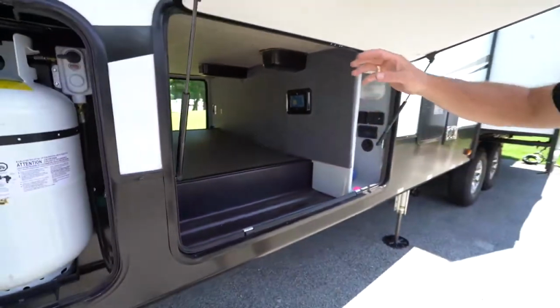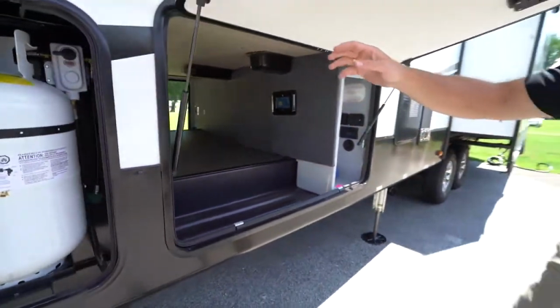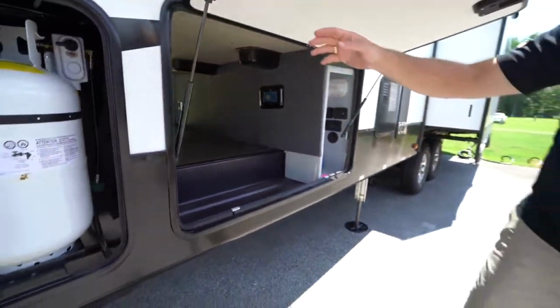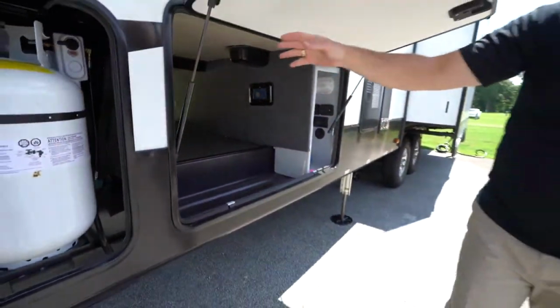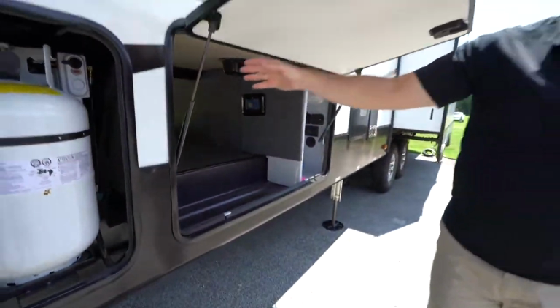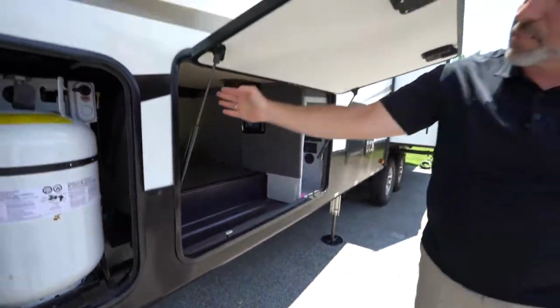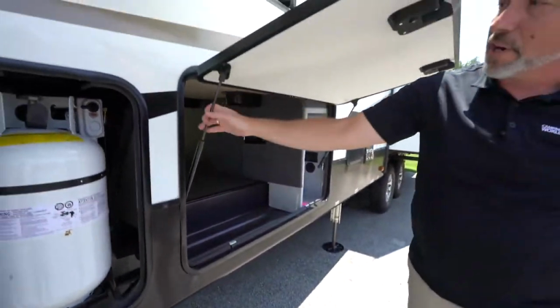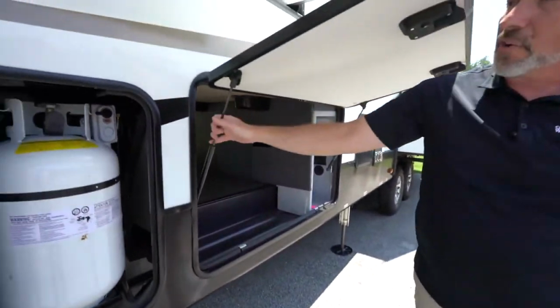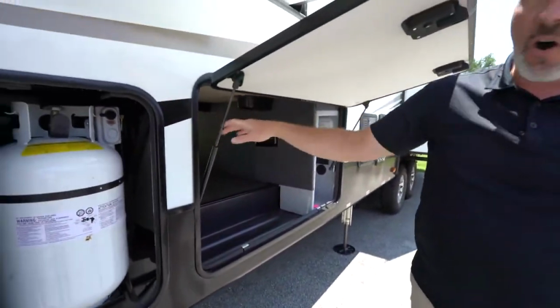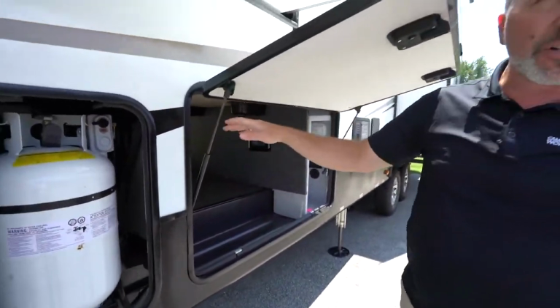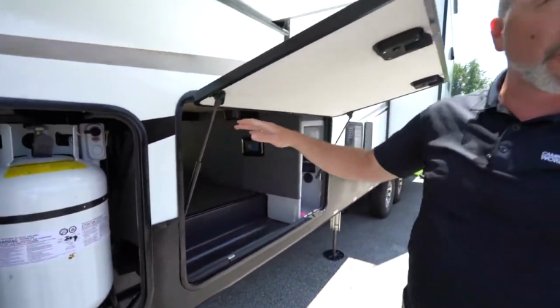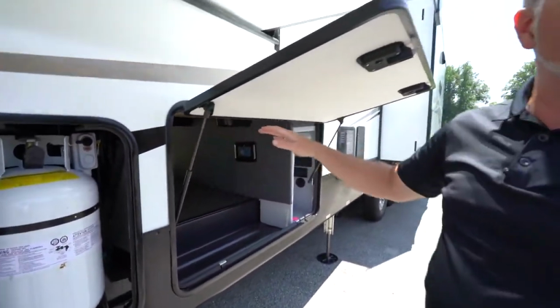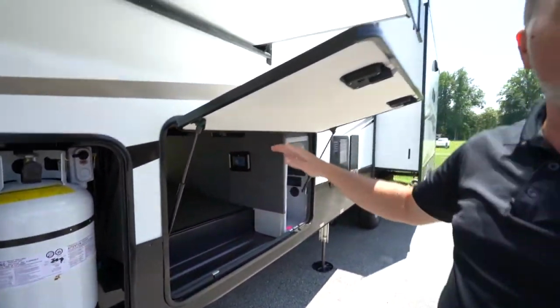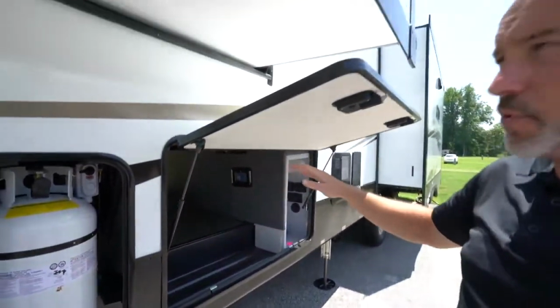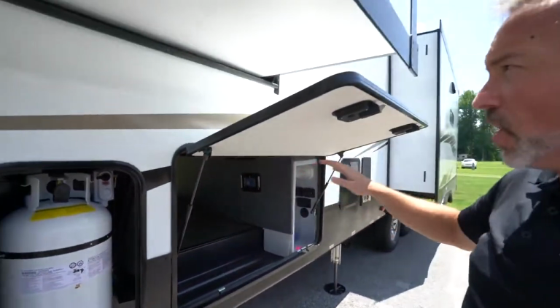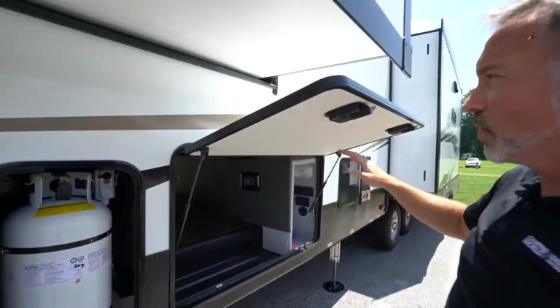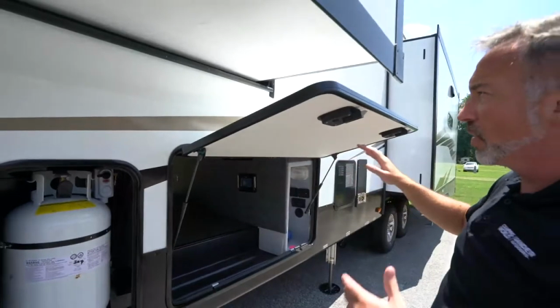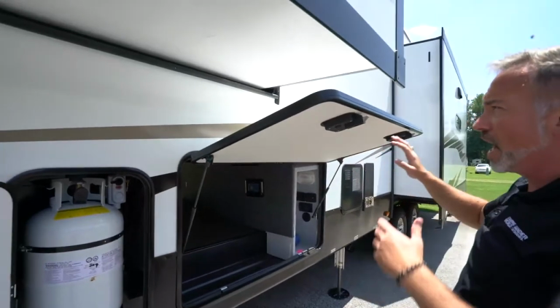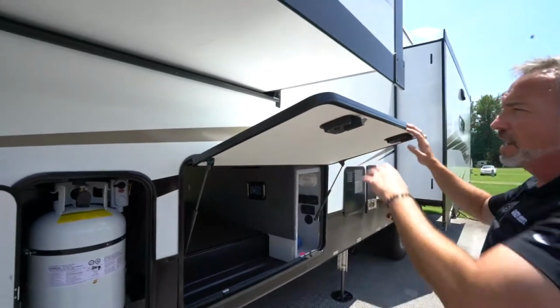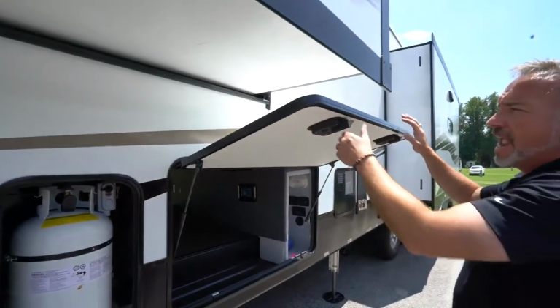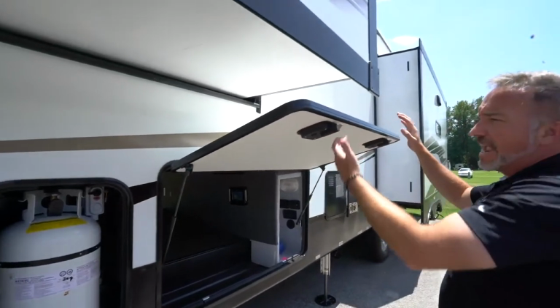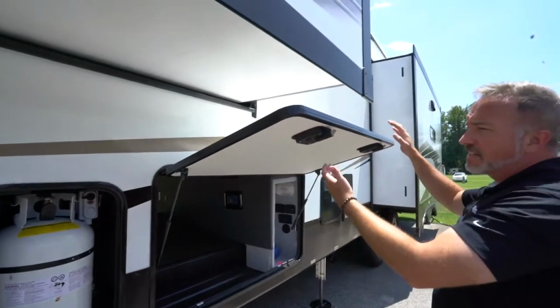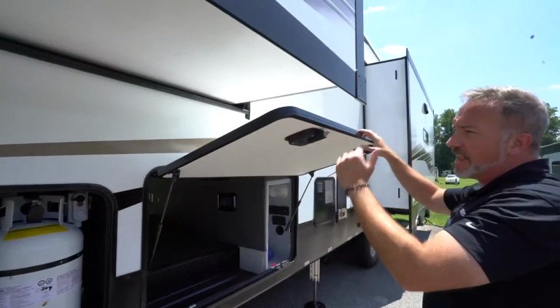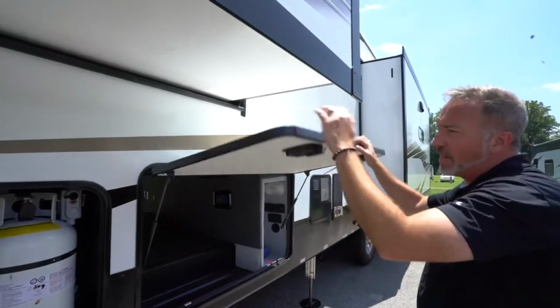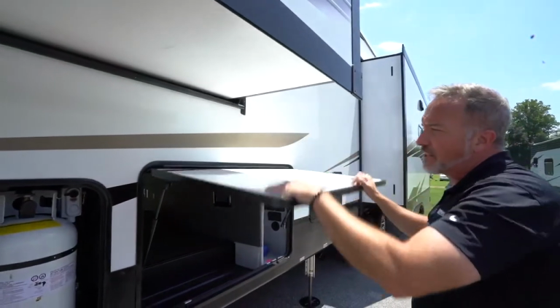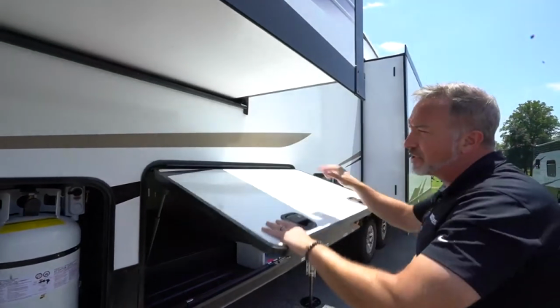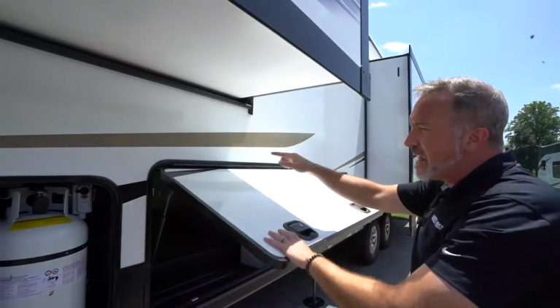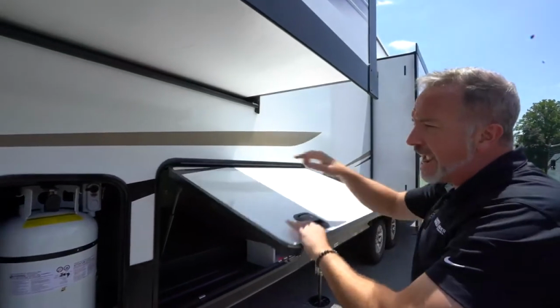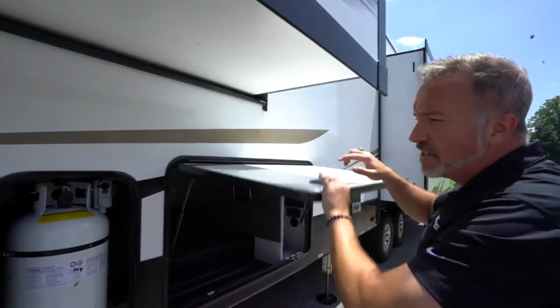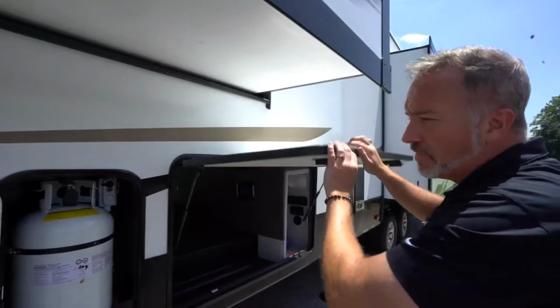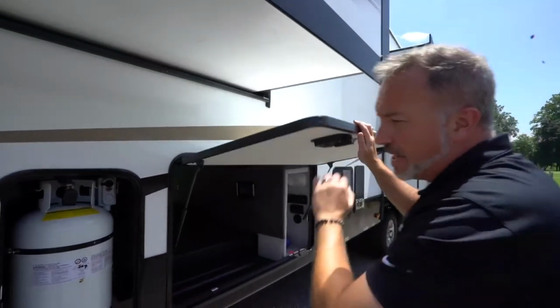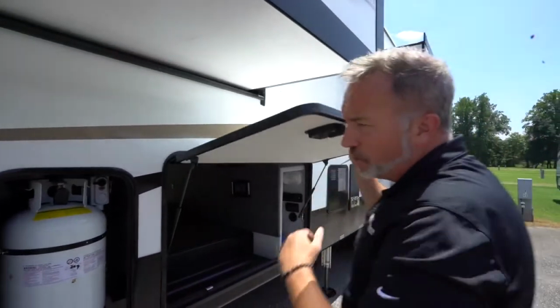You also have strut supporting on all your storage doors going all the way around, anti-slam latches, and covered hinges.